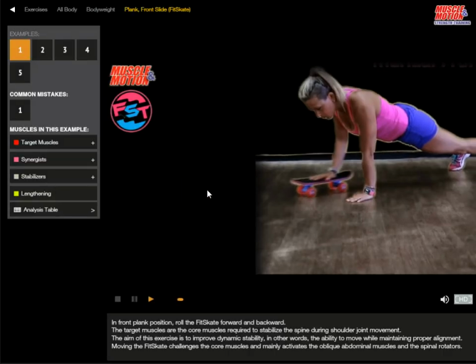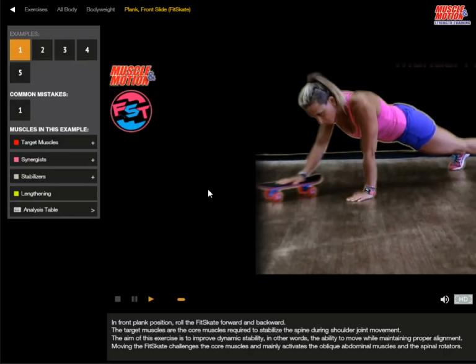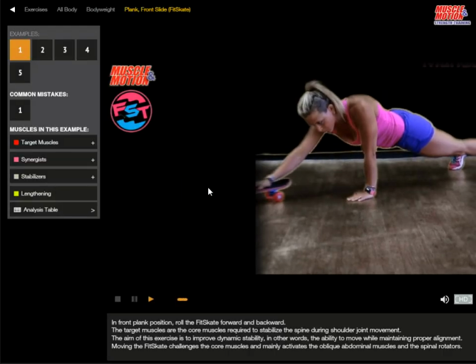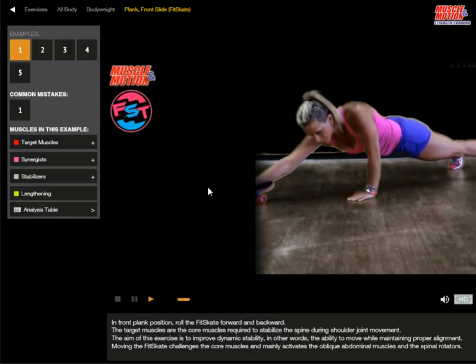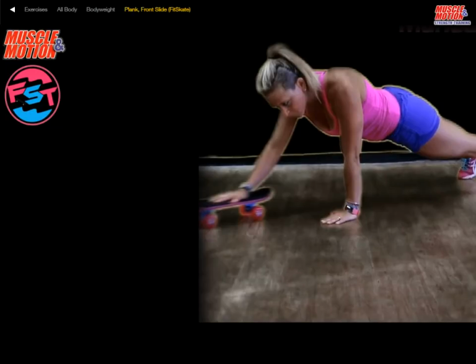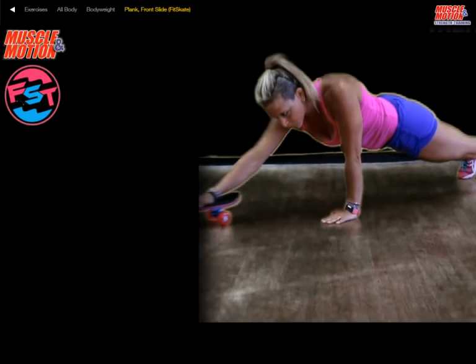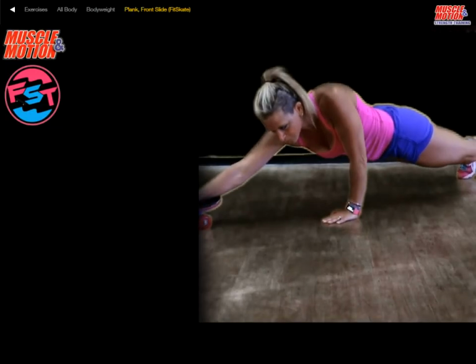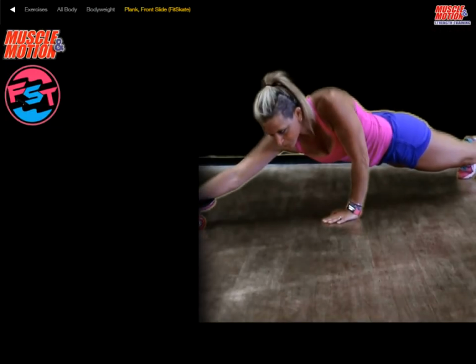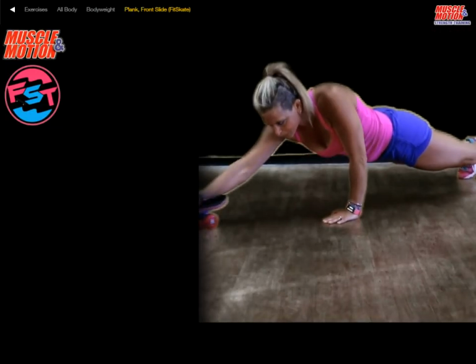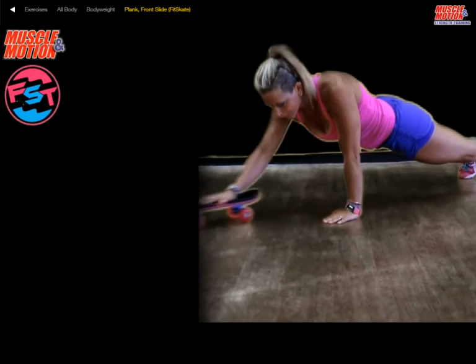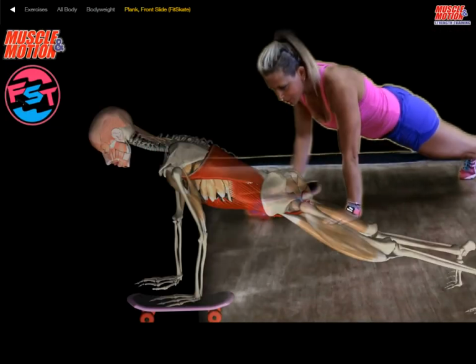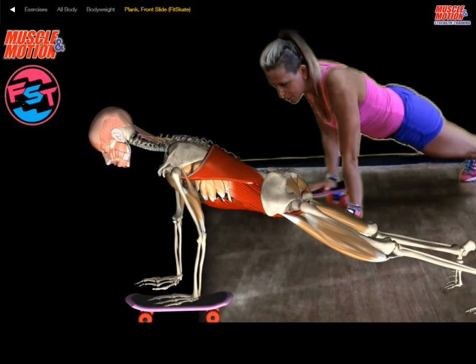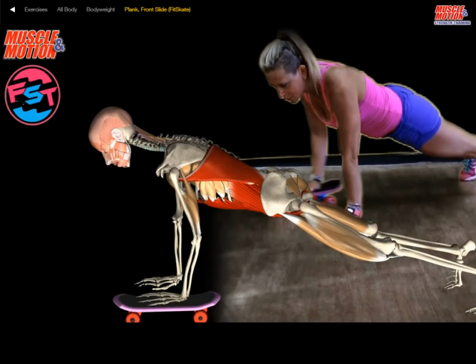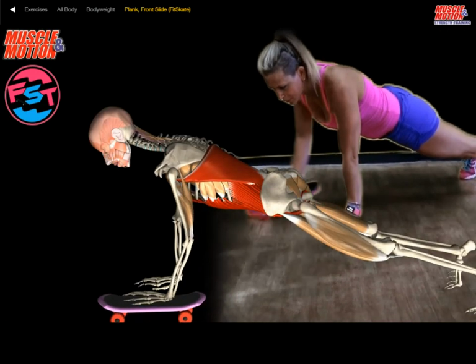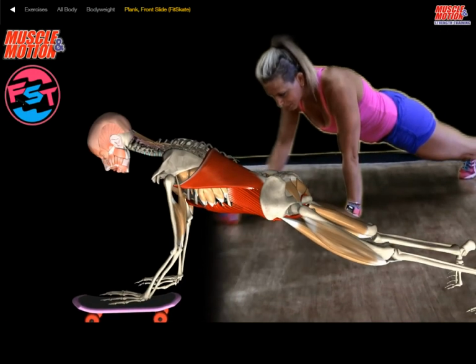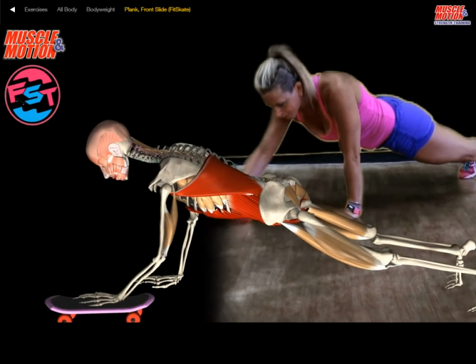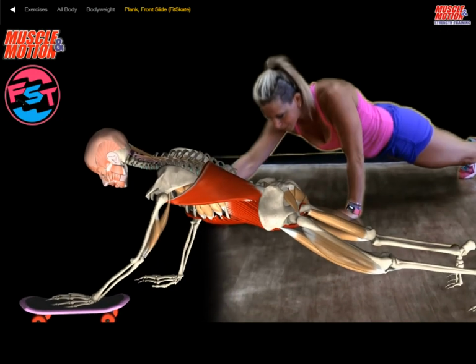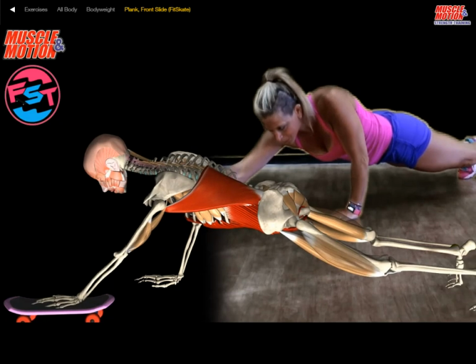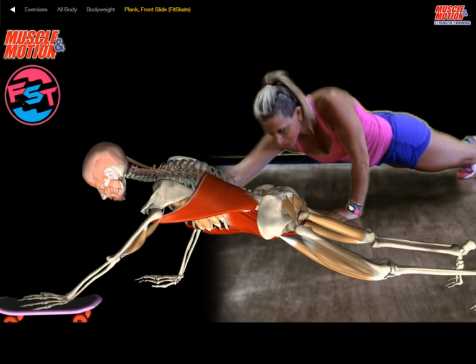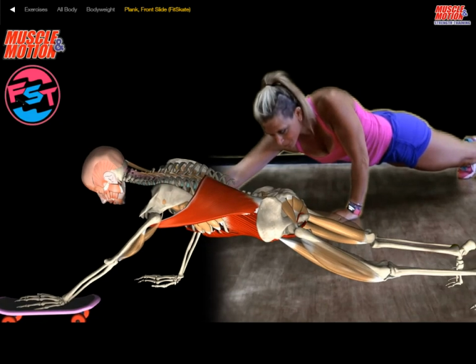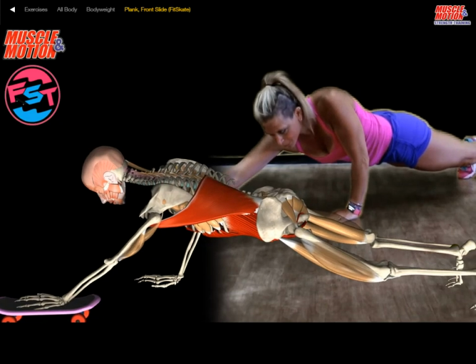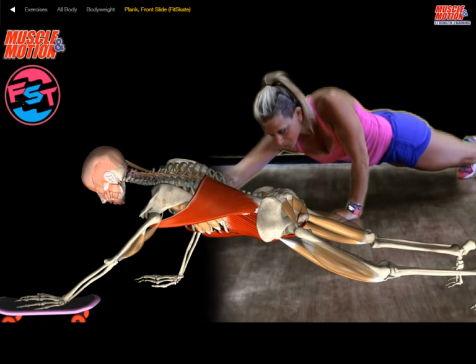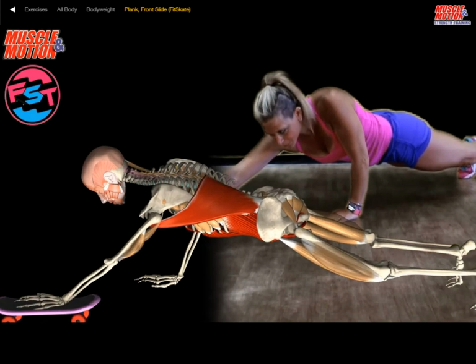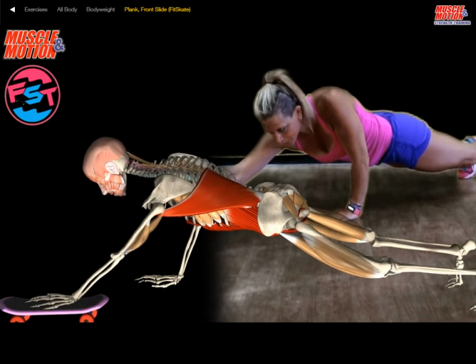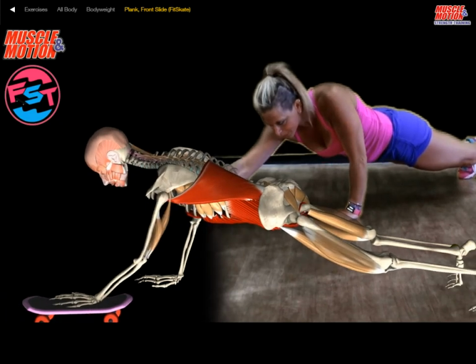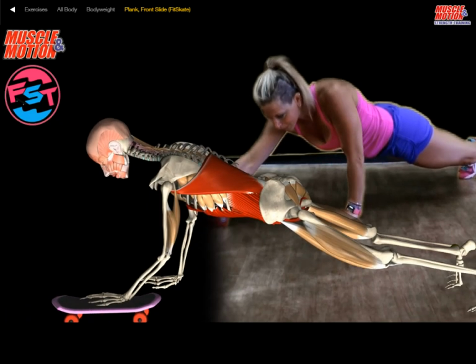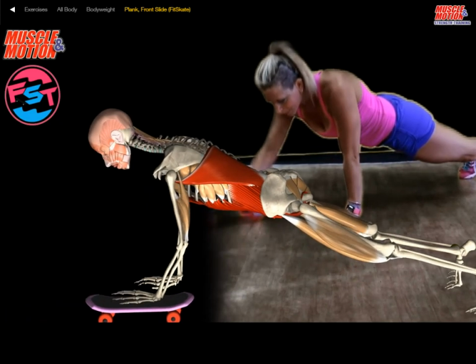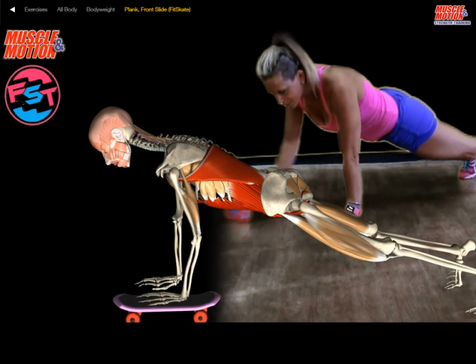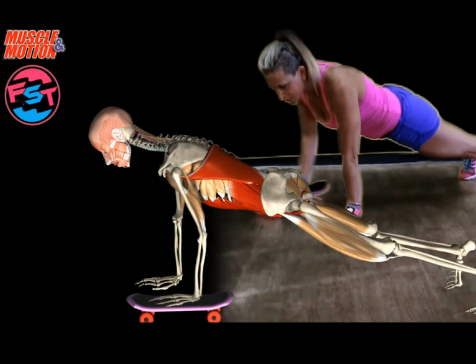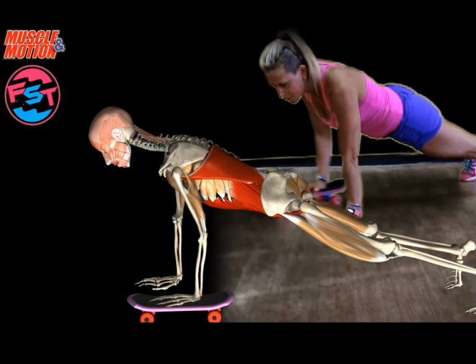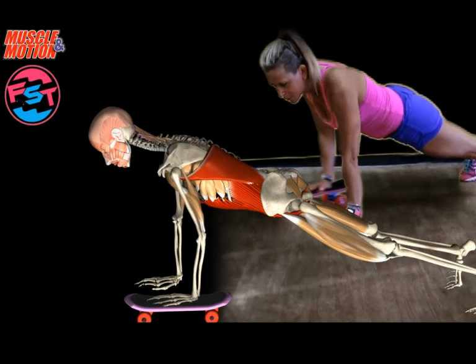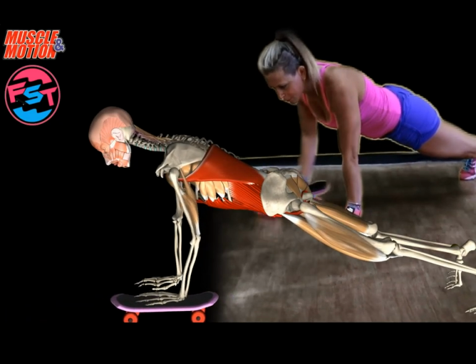FITSKATE manual front slide. In front plank position, roll the FITSKATE forward and backward.